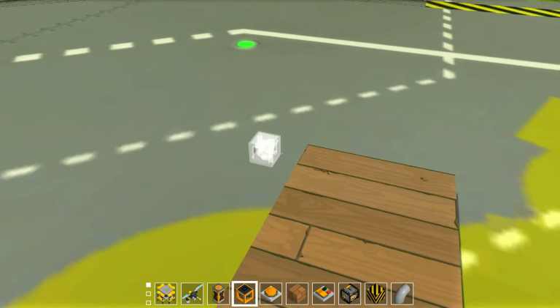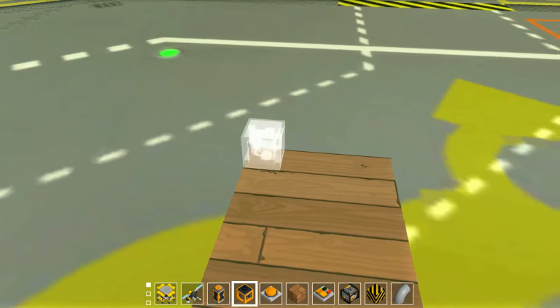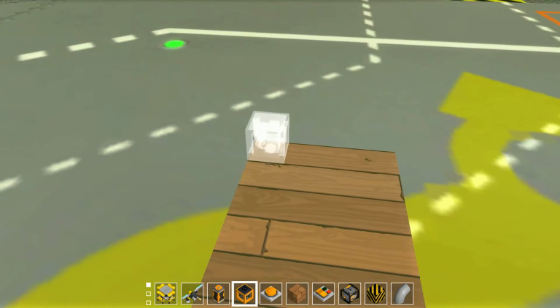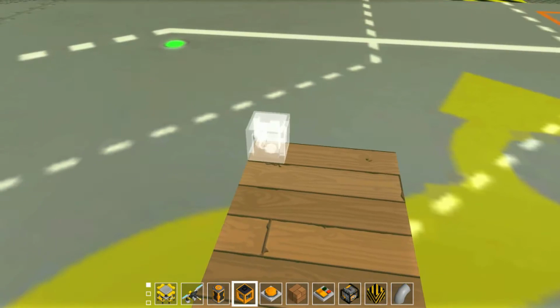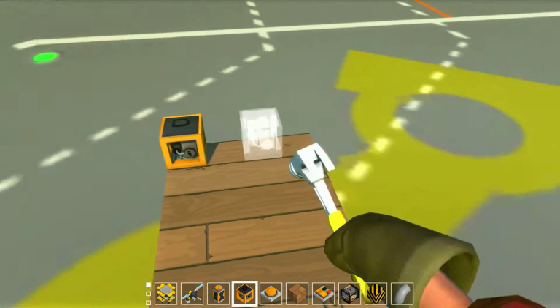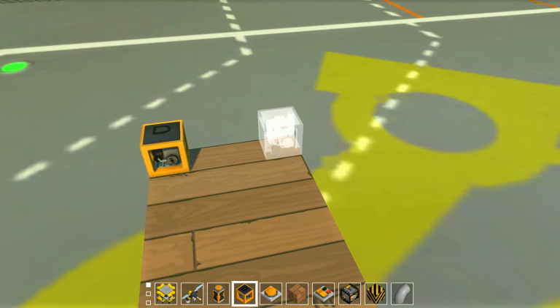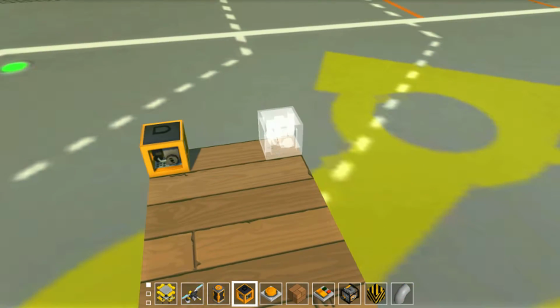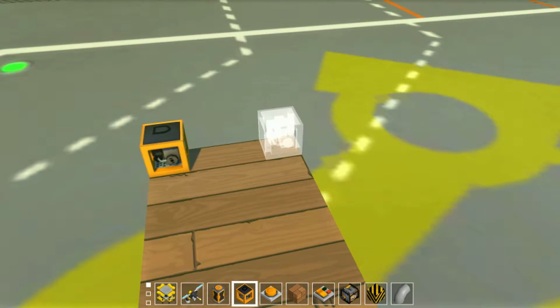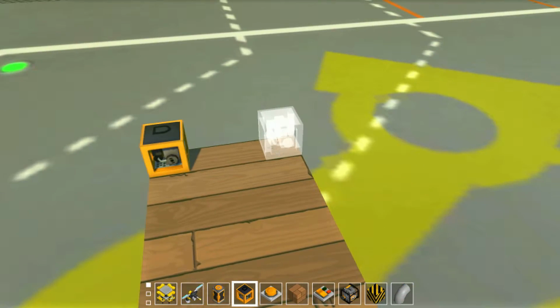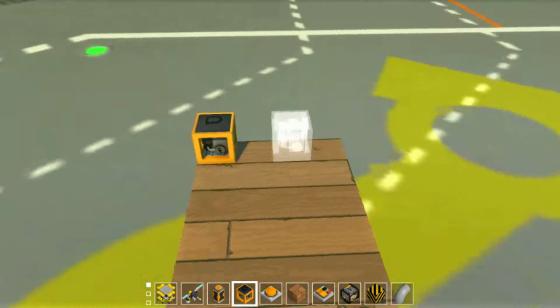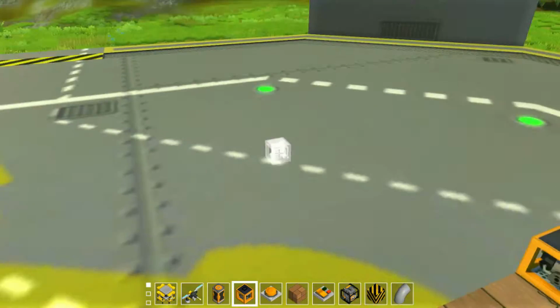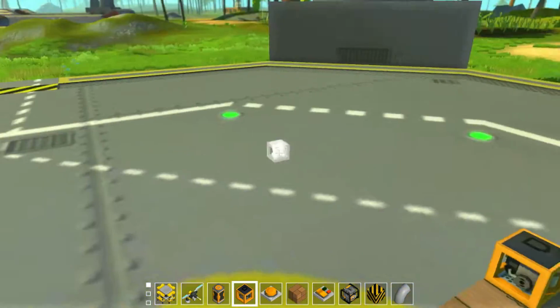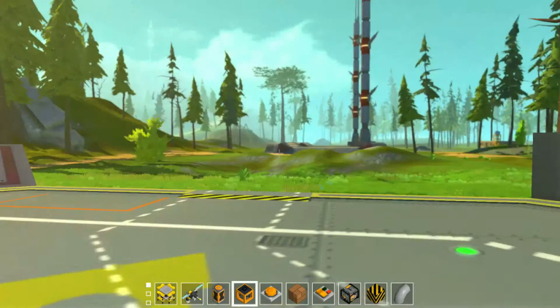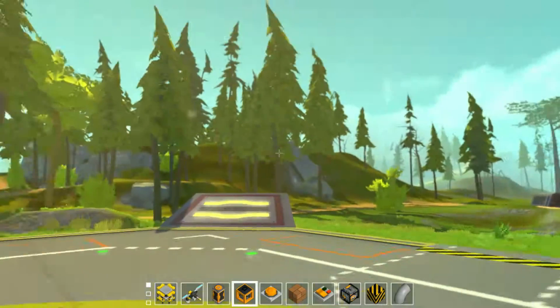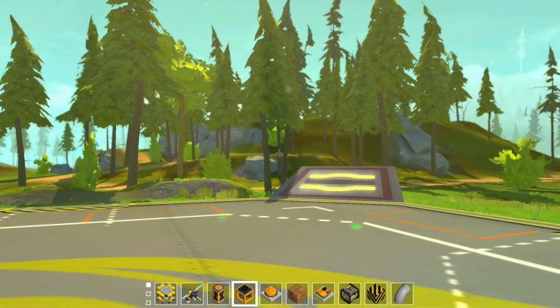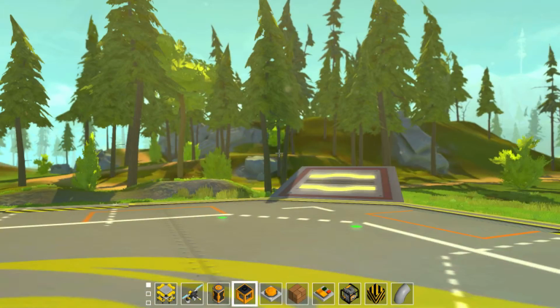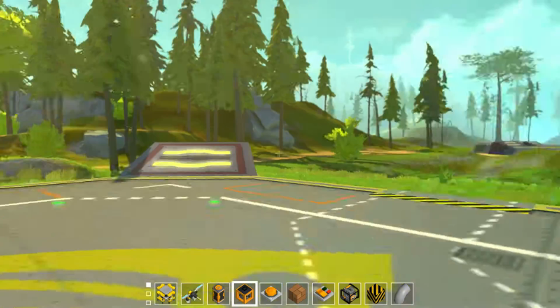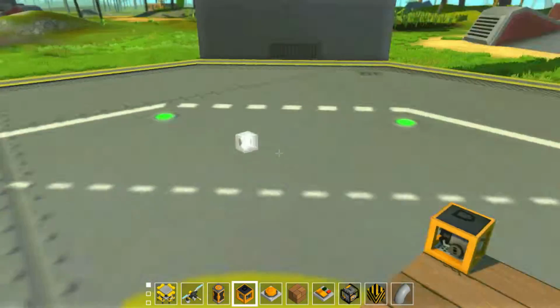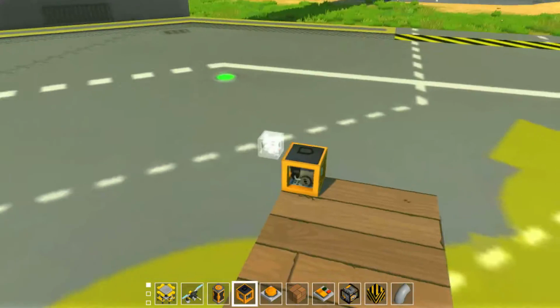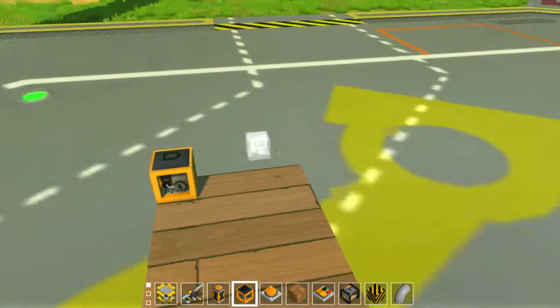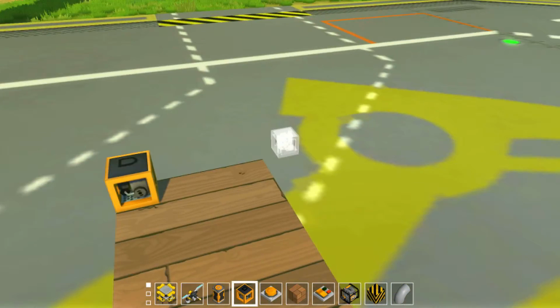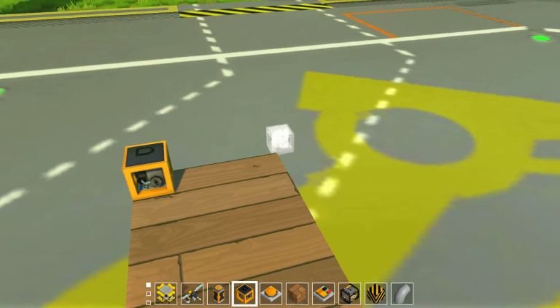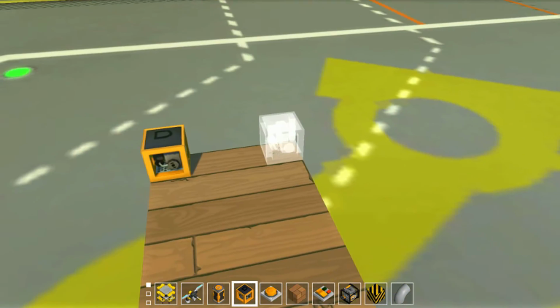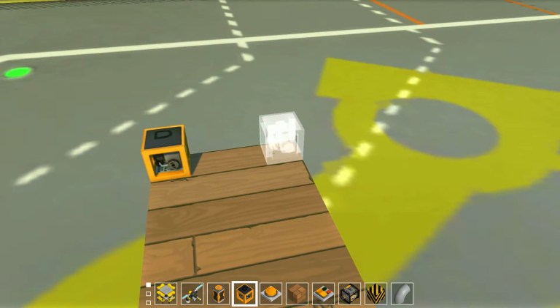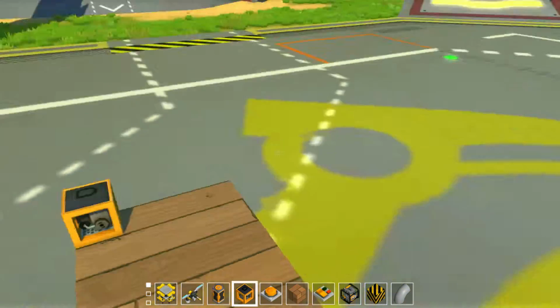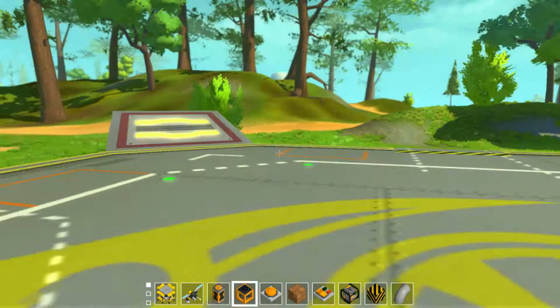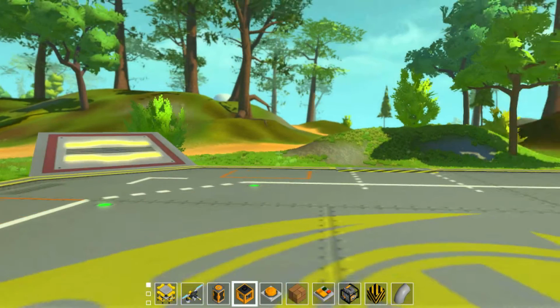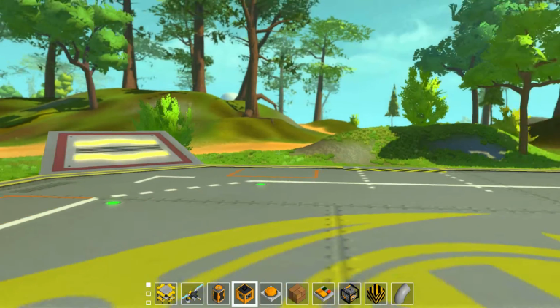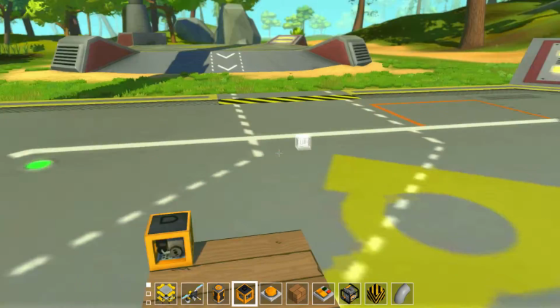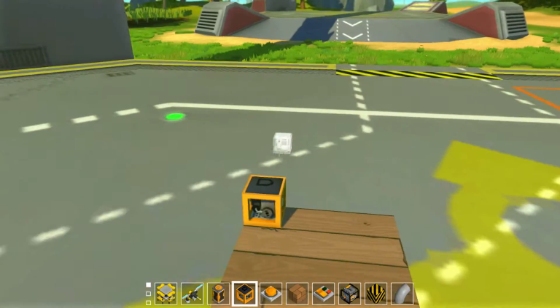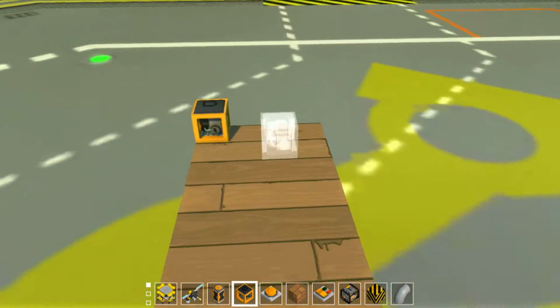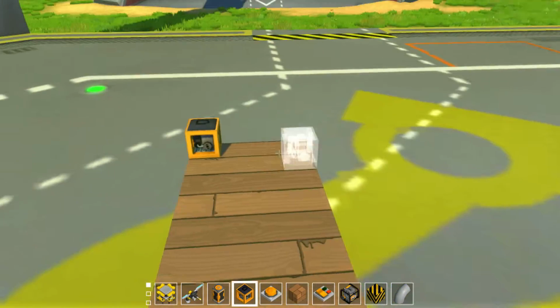Hello and welcome. Today's video is going to show you how to build a RS NOR latch bistable in Scrap Mechanic.